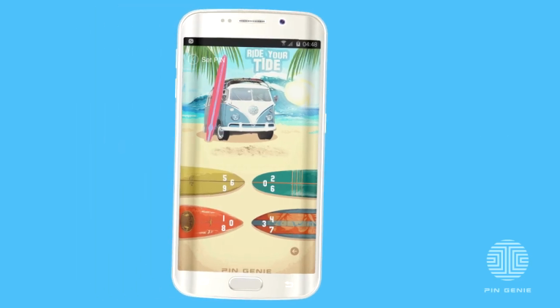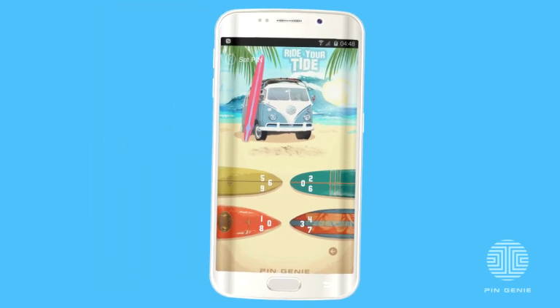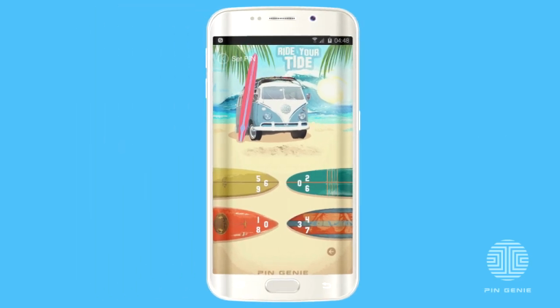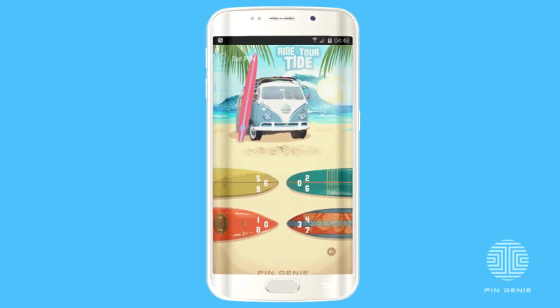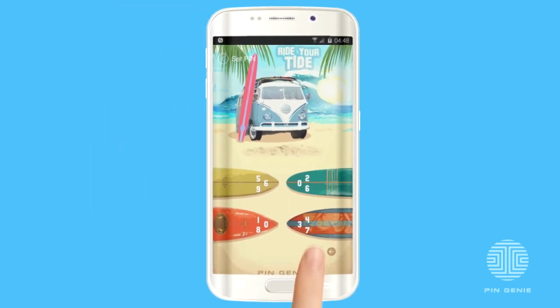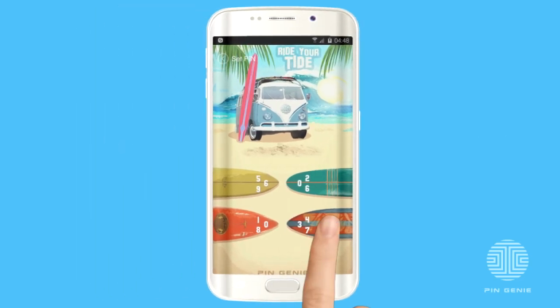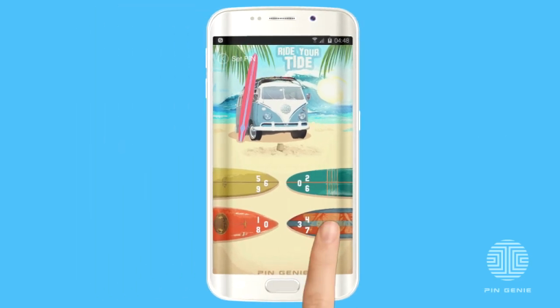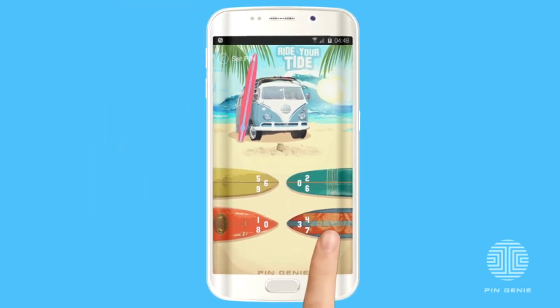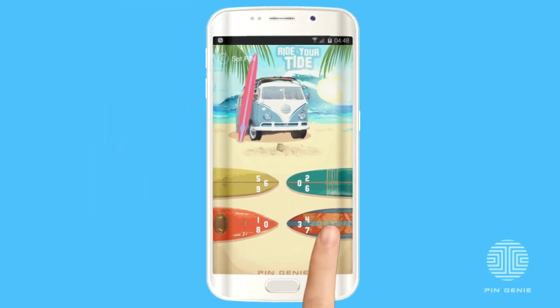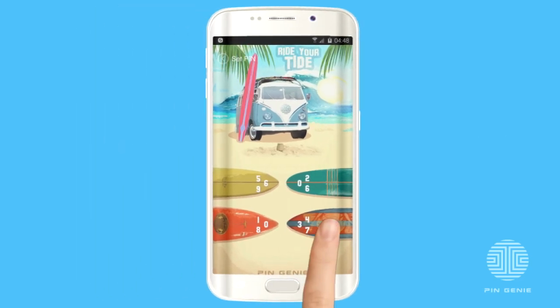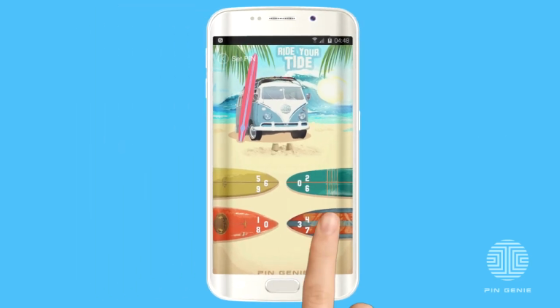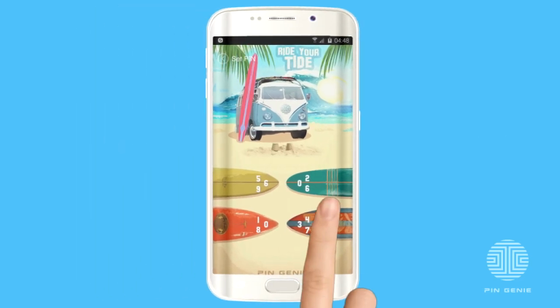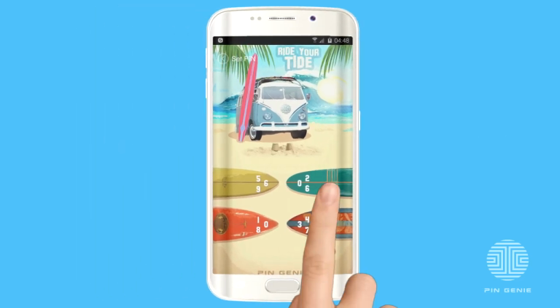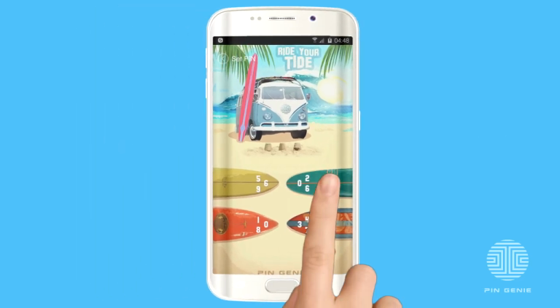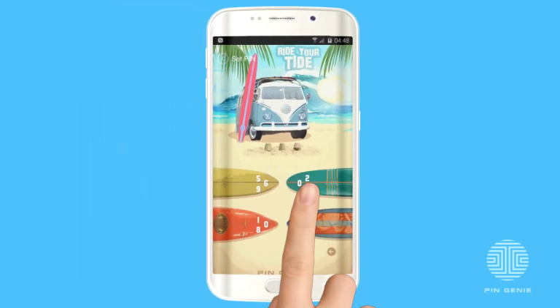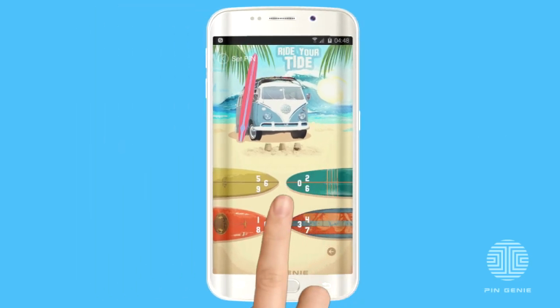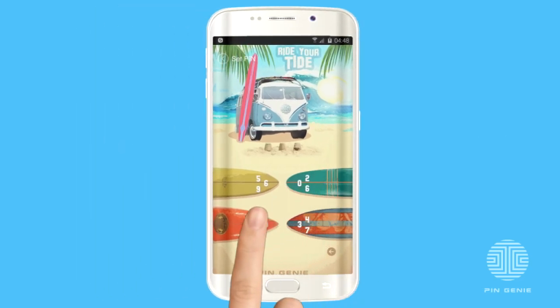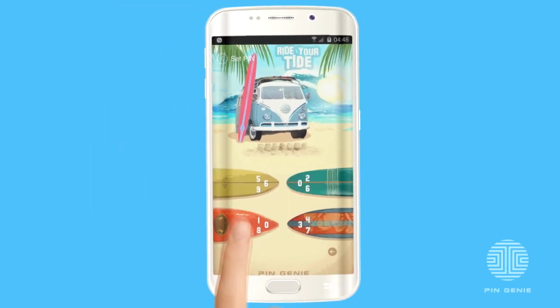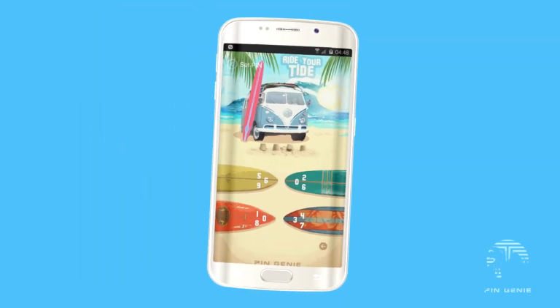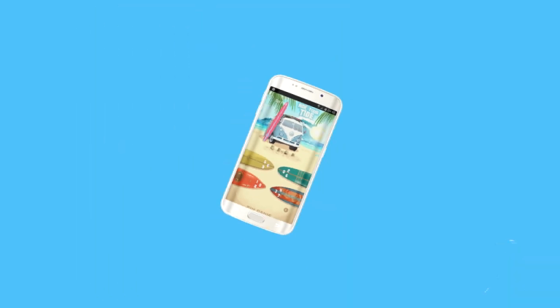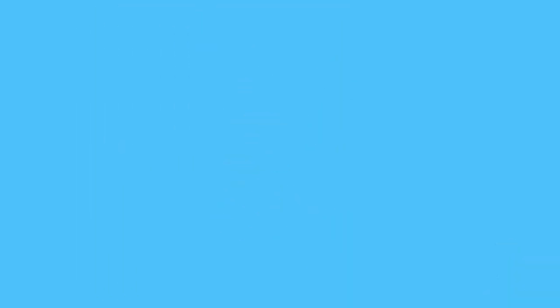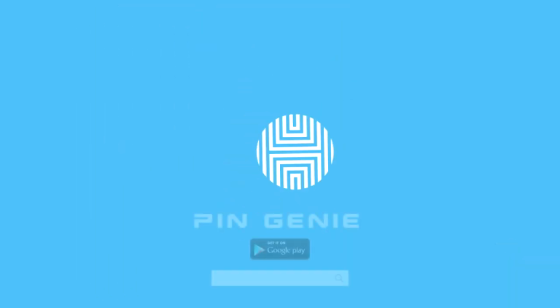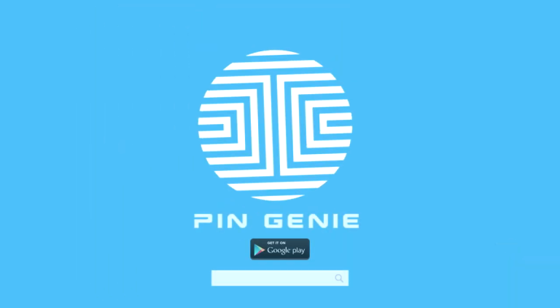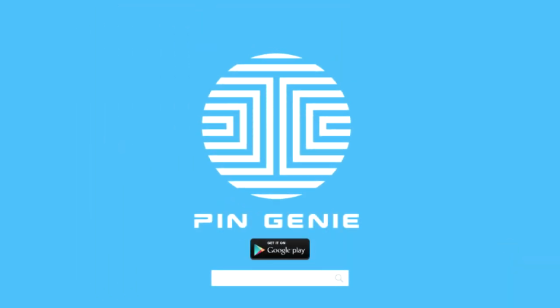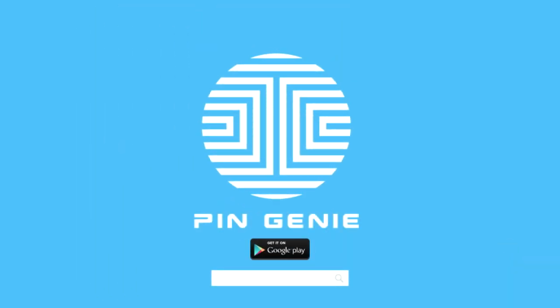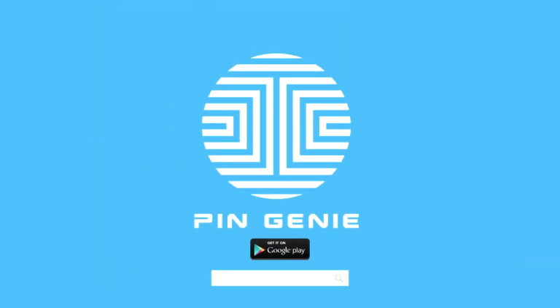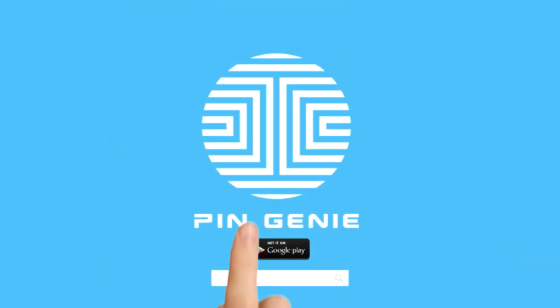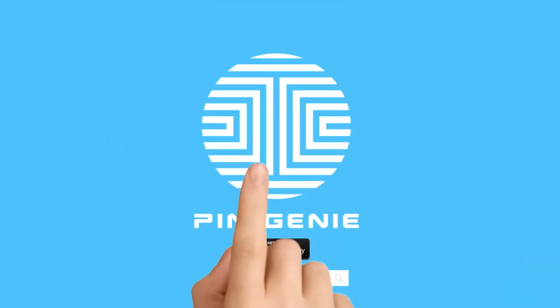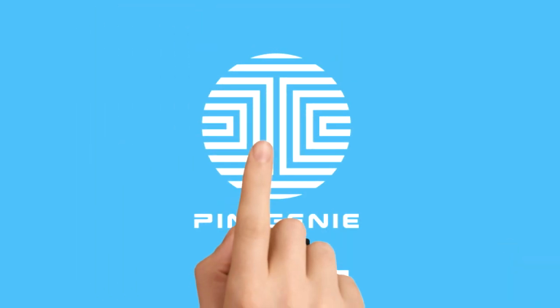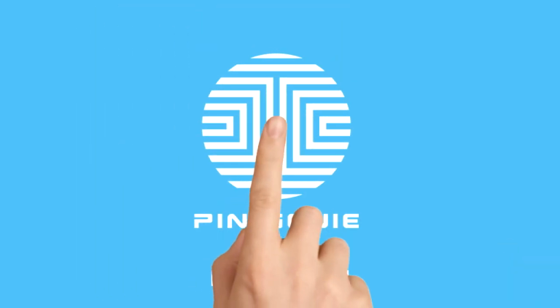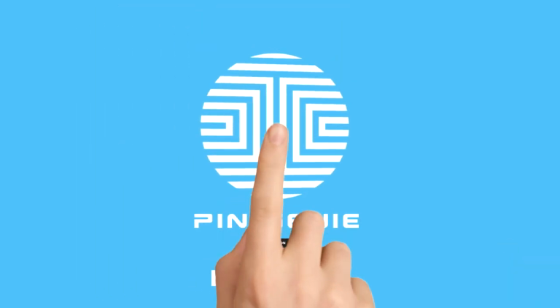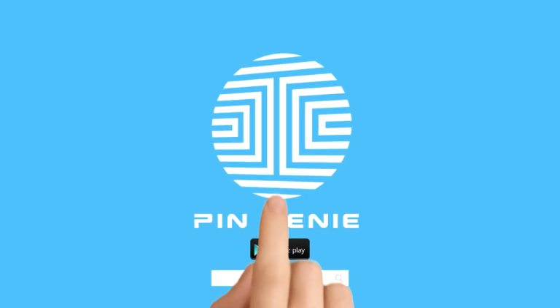Download Pin Genie Locker Screen Lock now and seriously secure your device today.